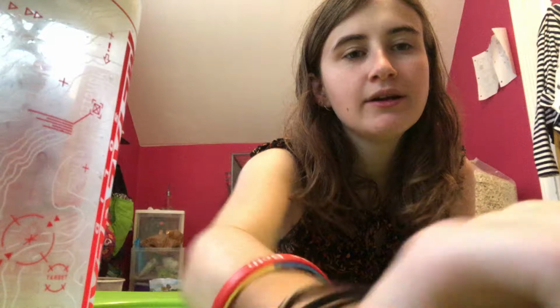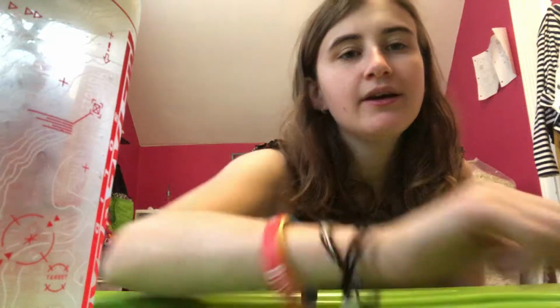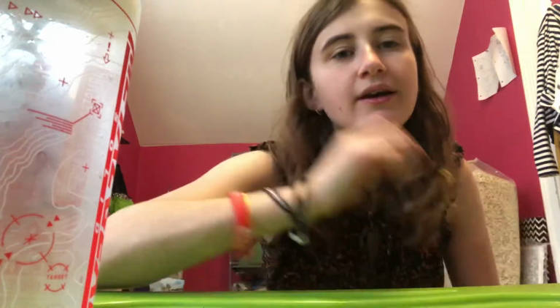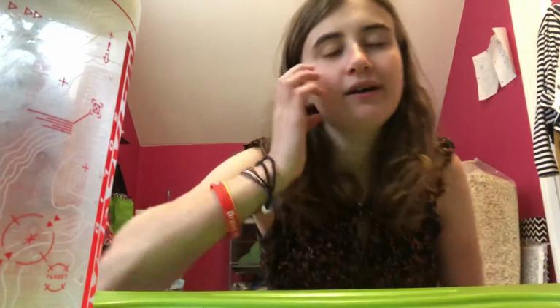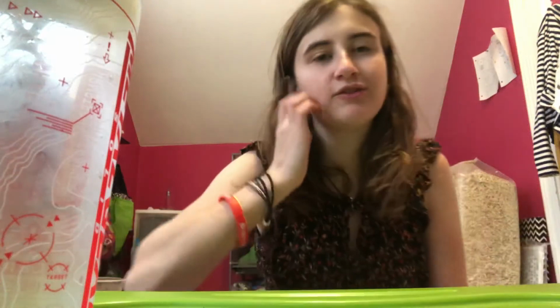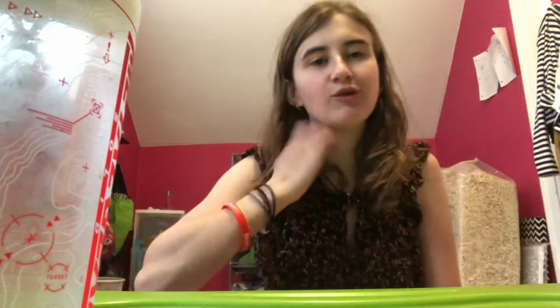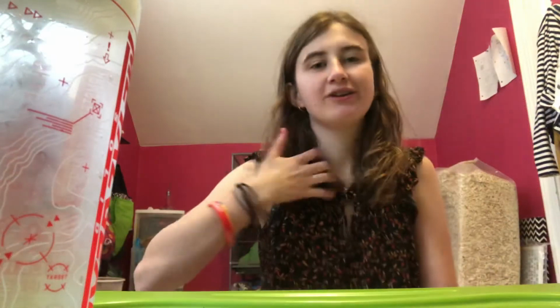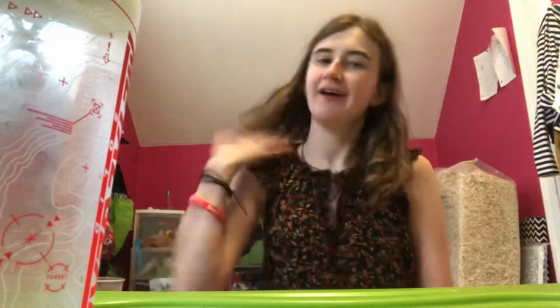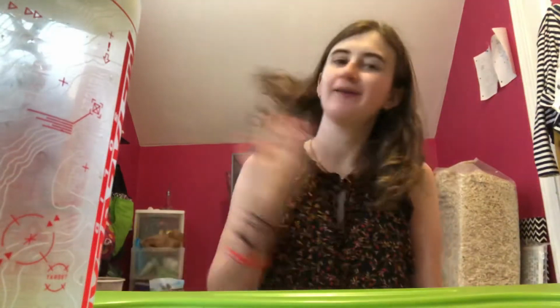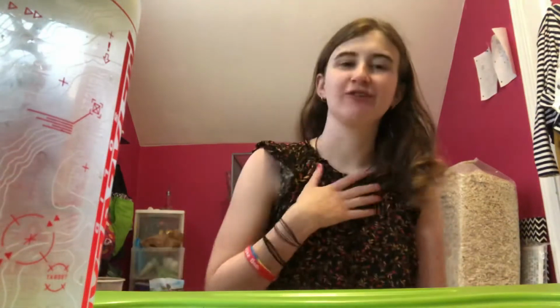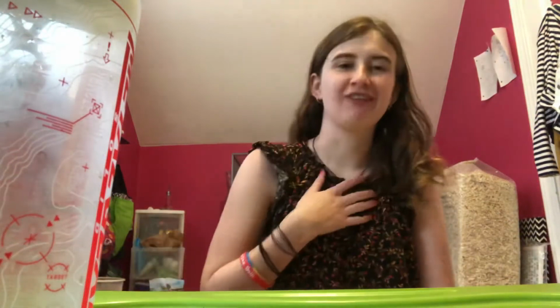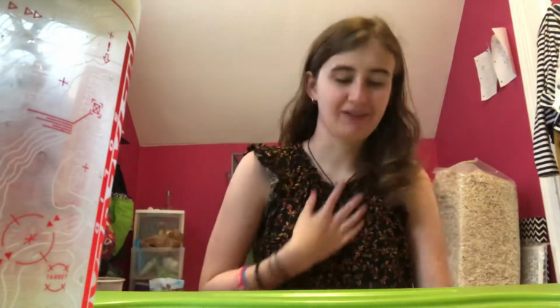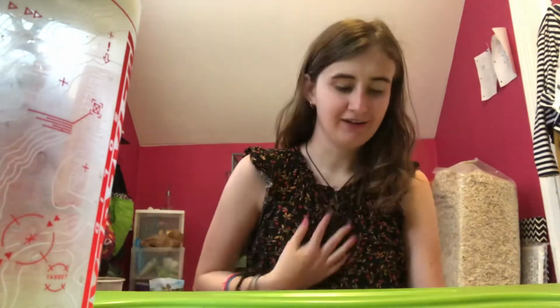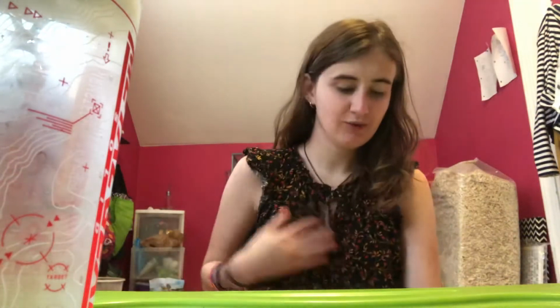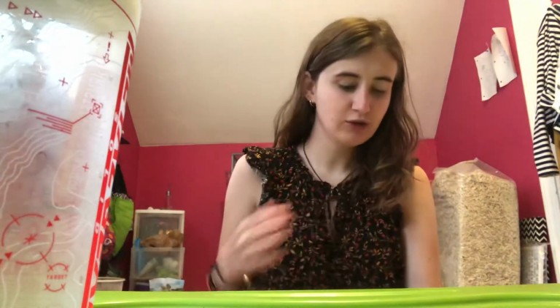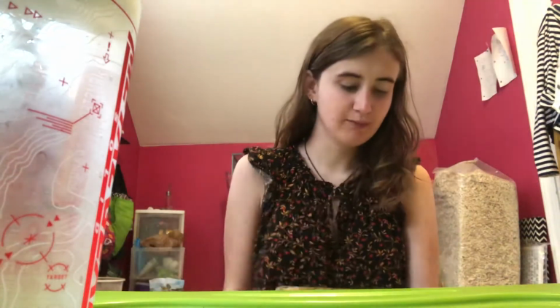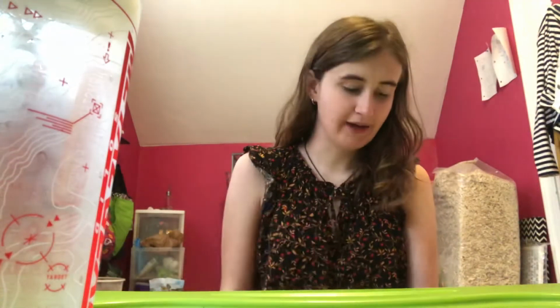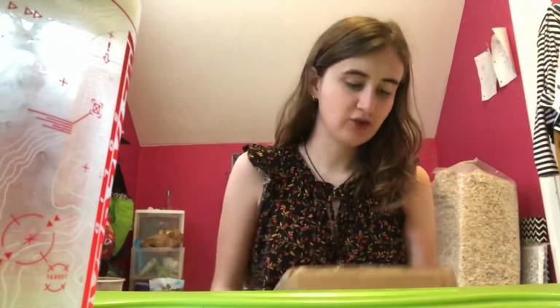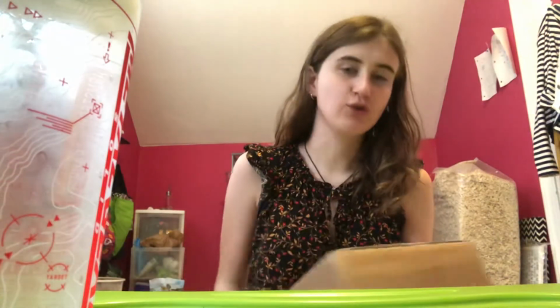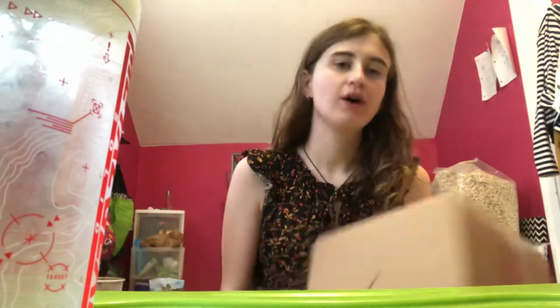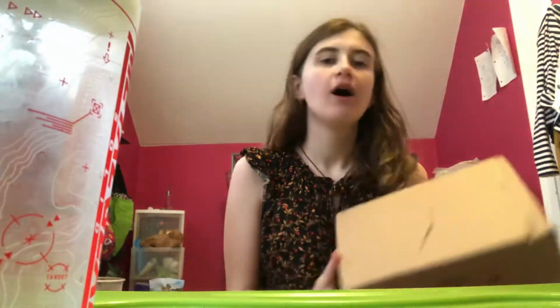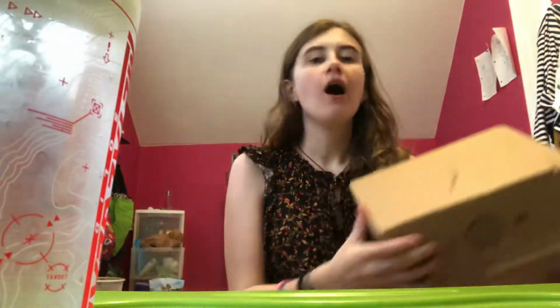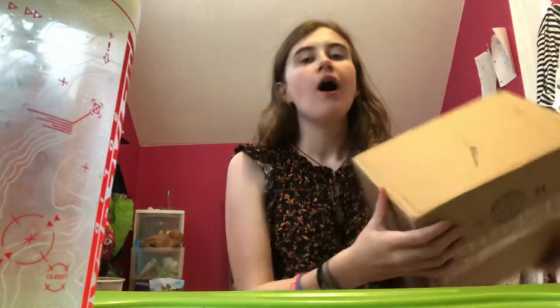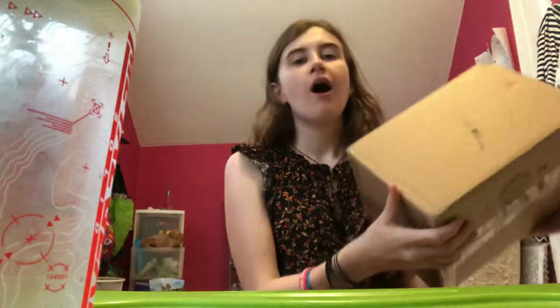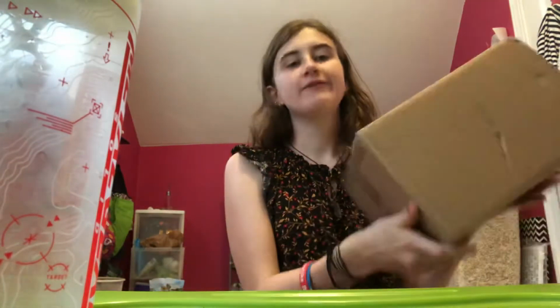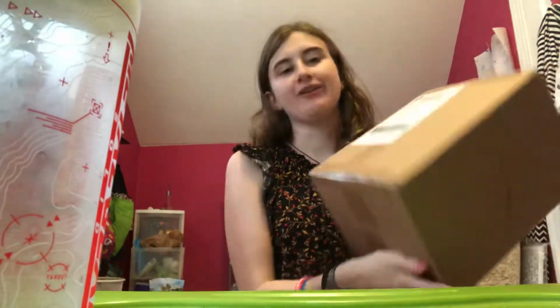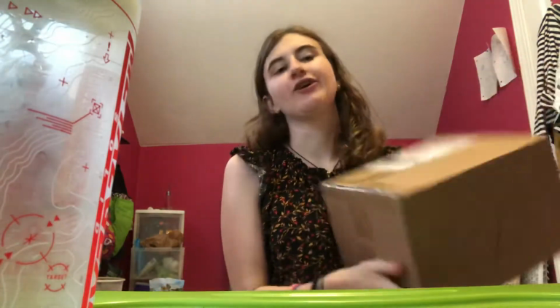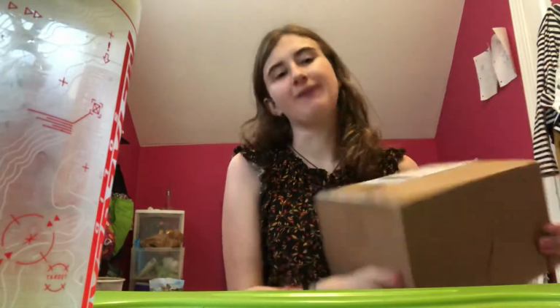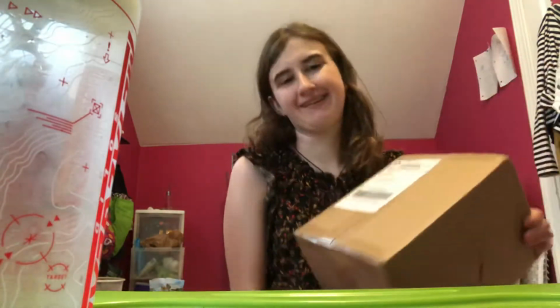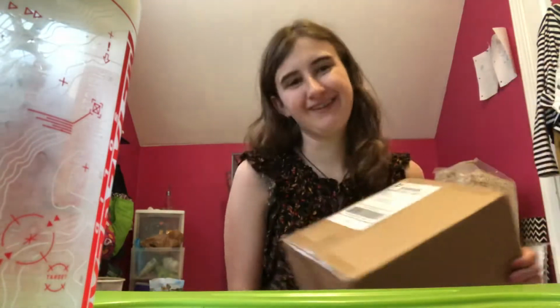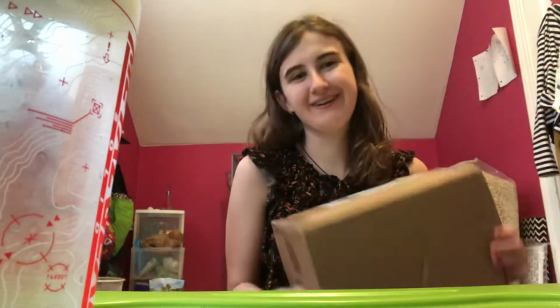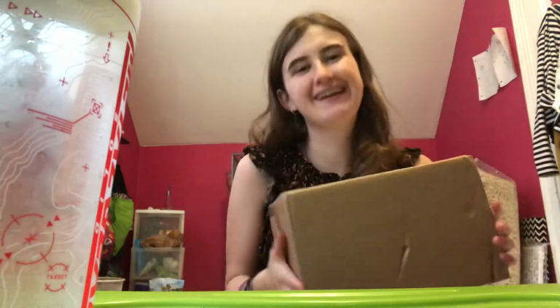Hey everyone, I'm Princess Link, and welcome back to another unboxing video.